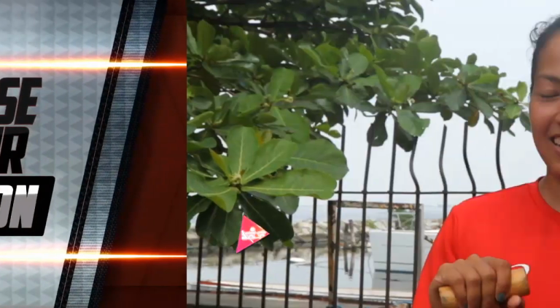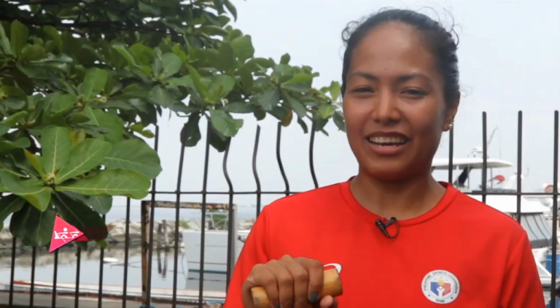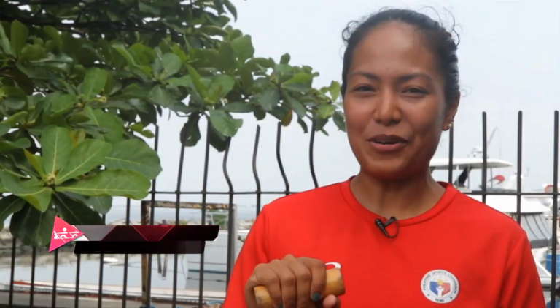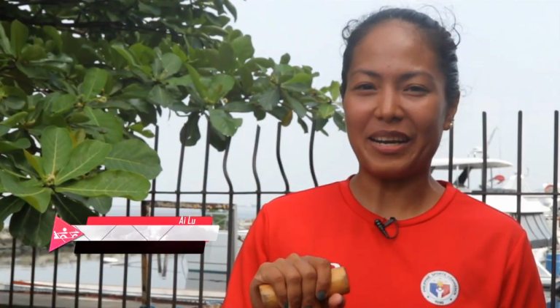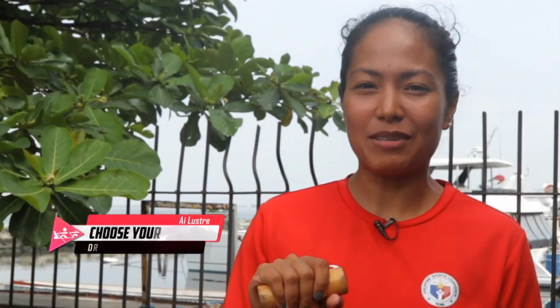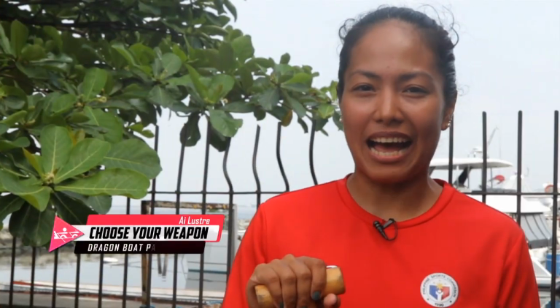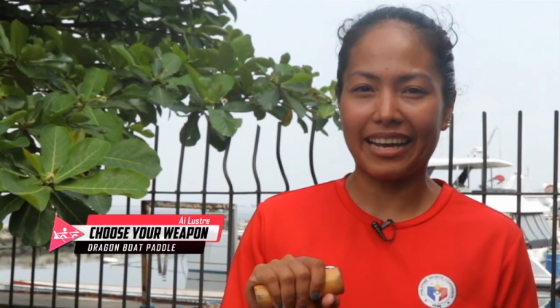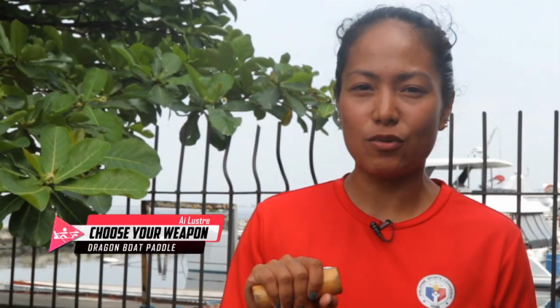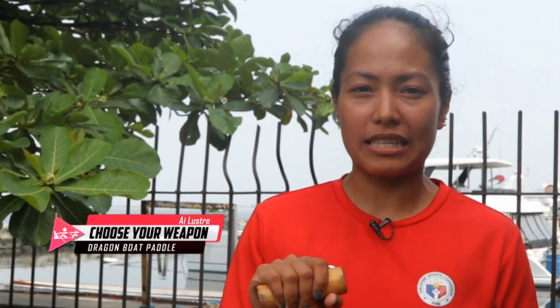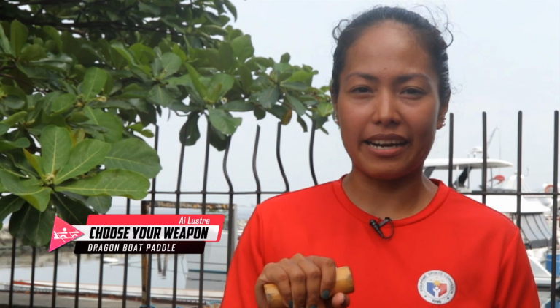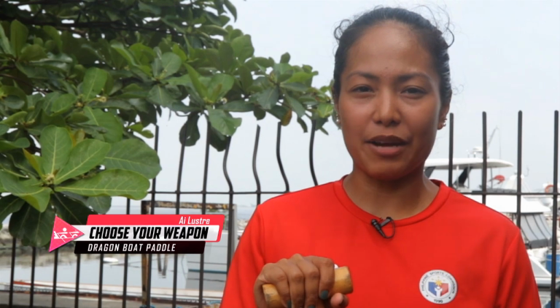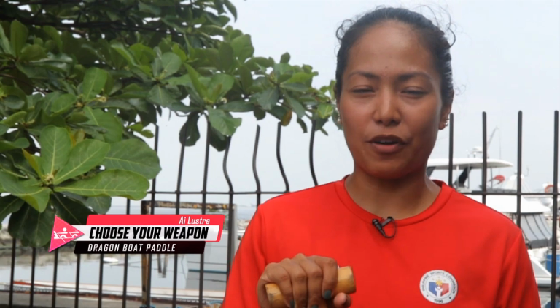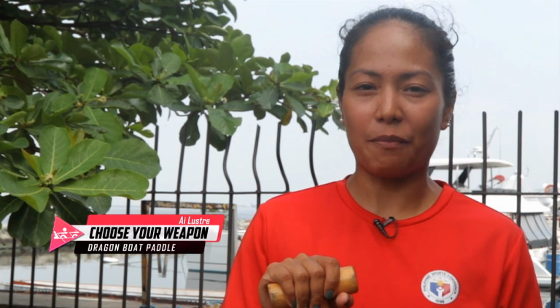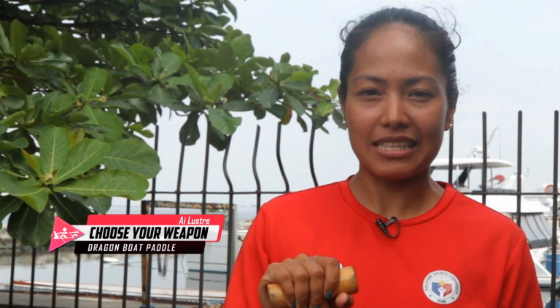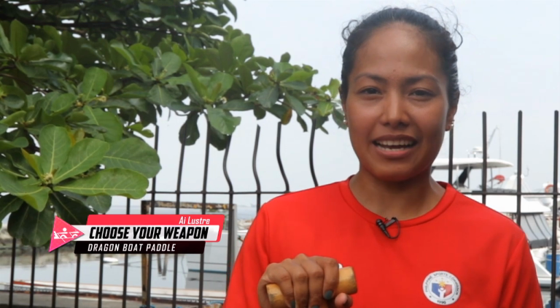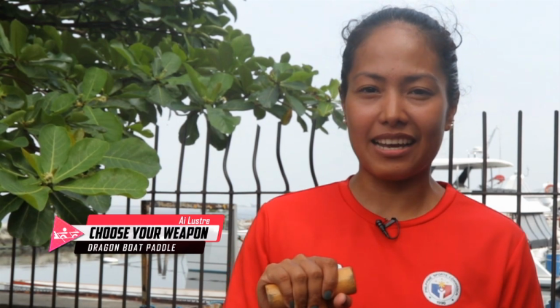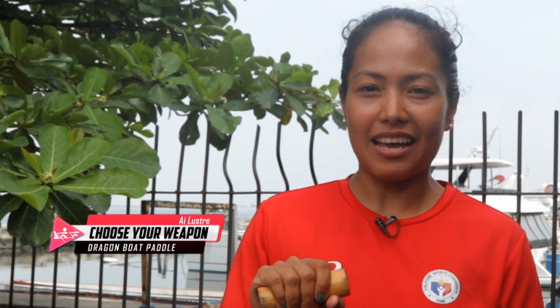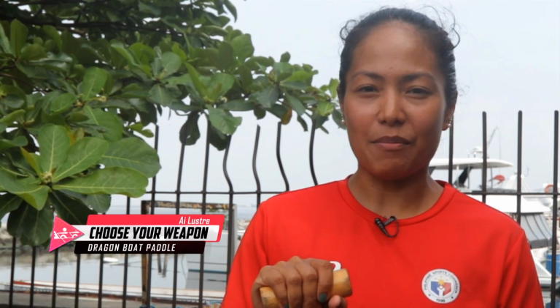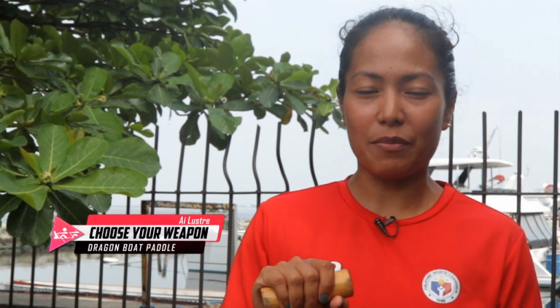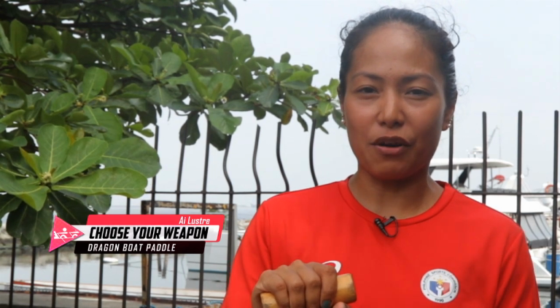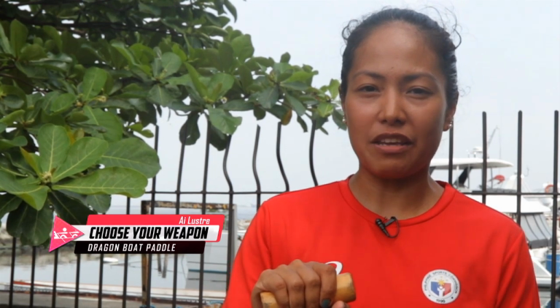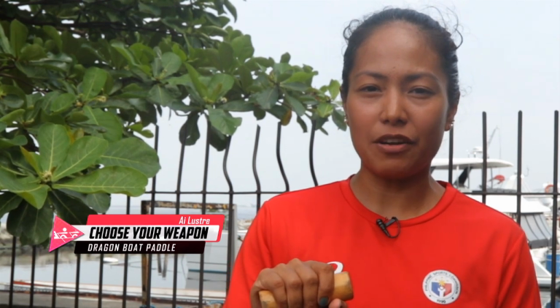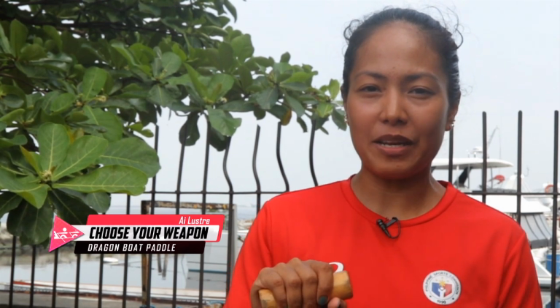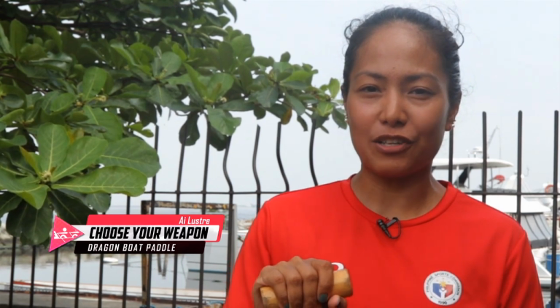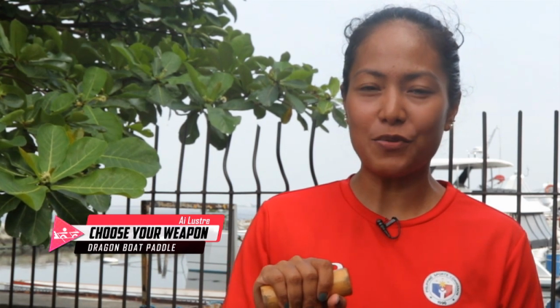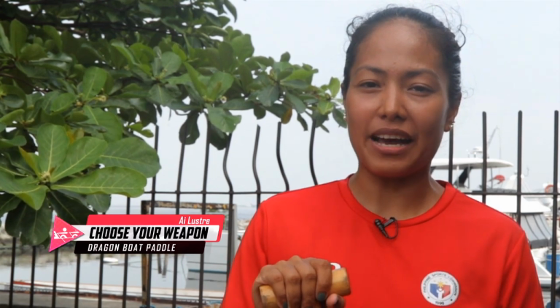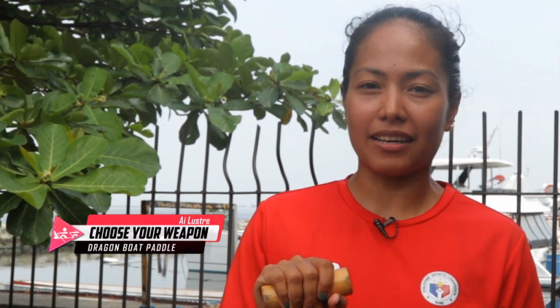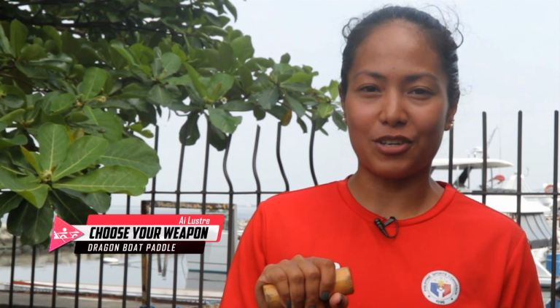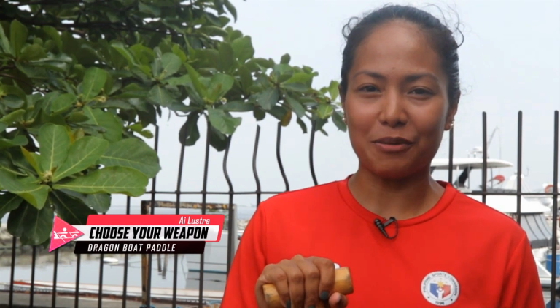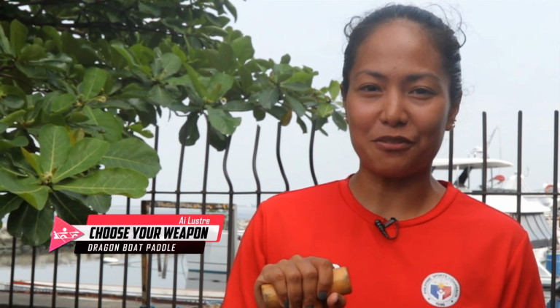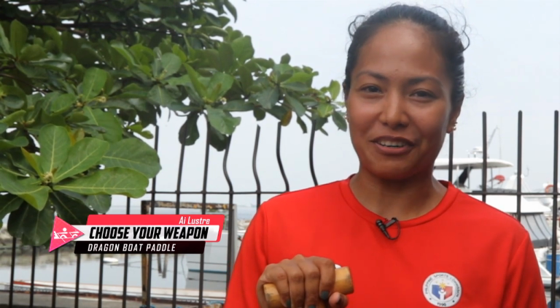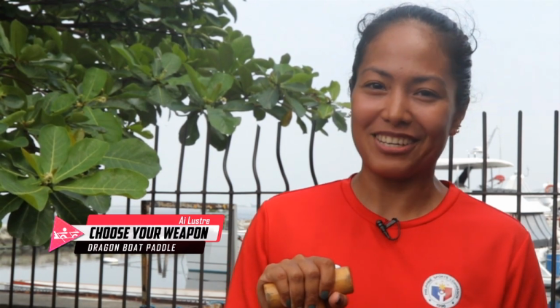Hello, my name is Ai Lustre. I'm from Basay, a member of the Philippine Canoe Kayak and Dragon Boat Federation.